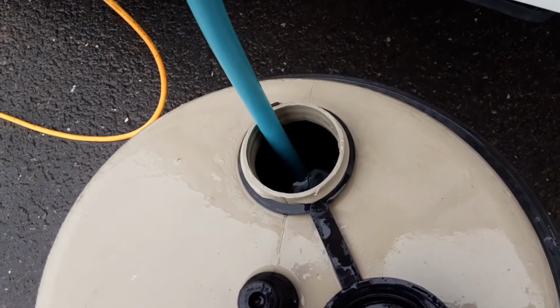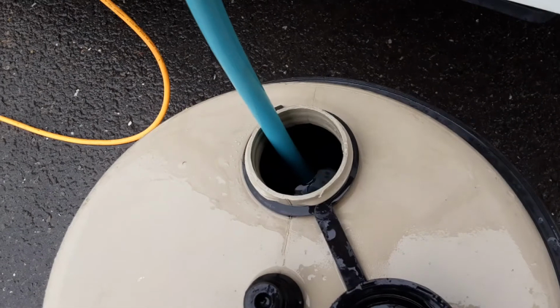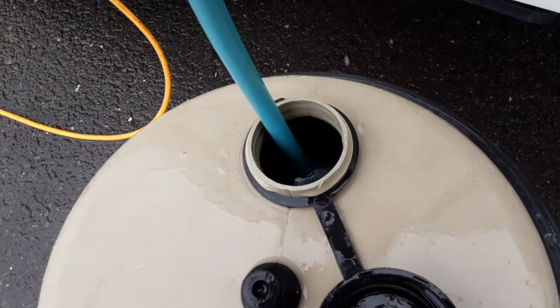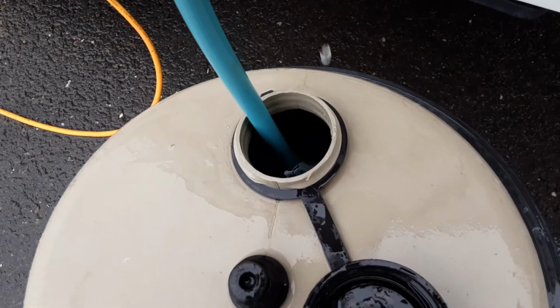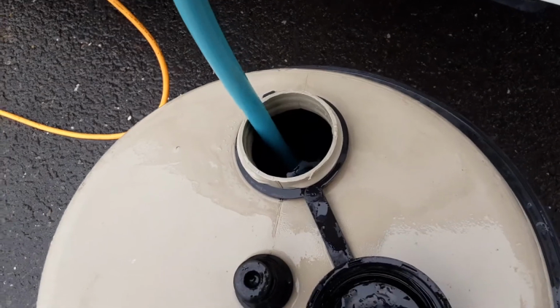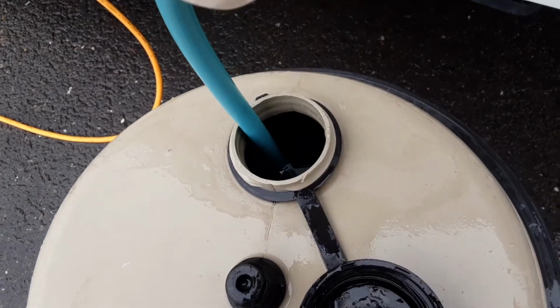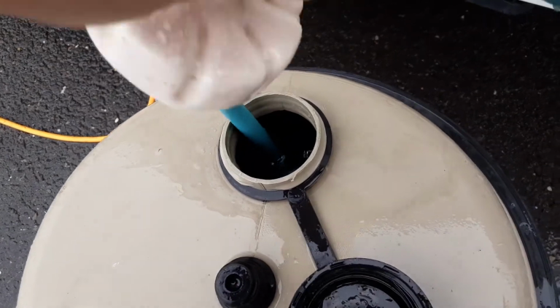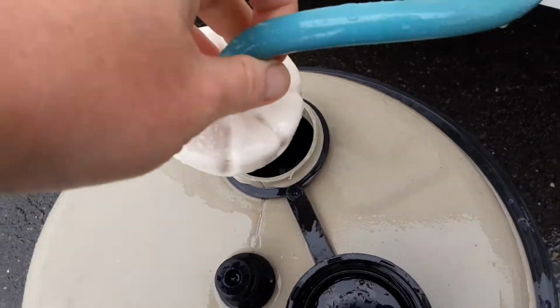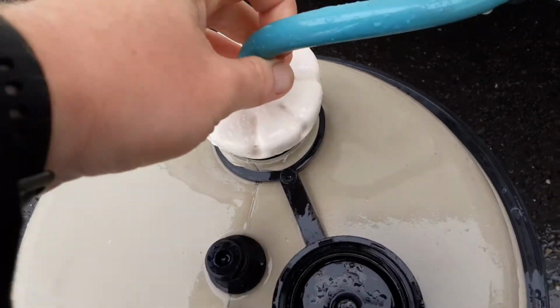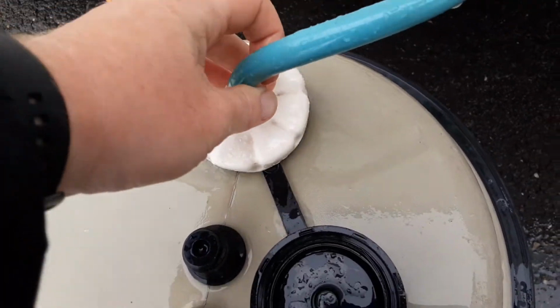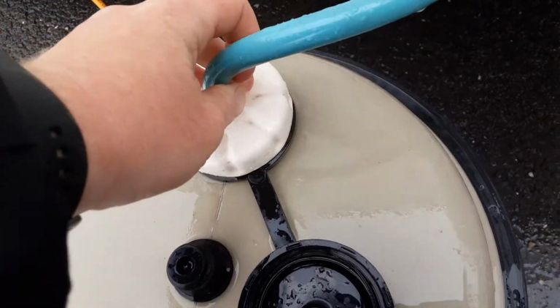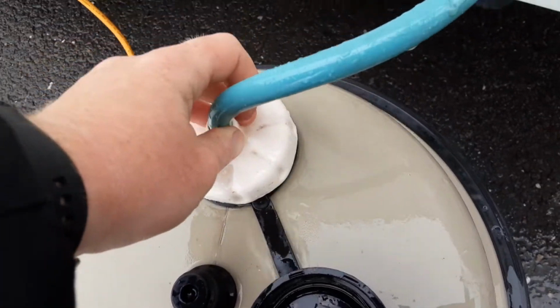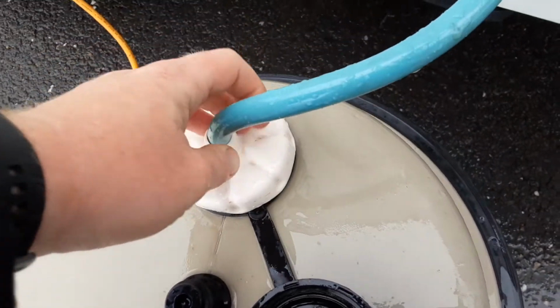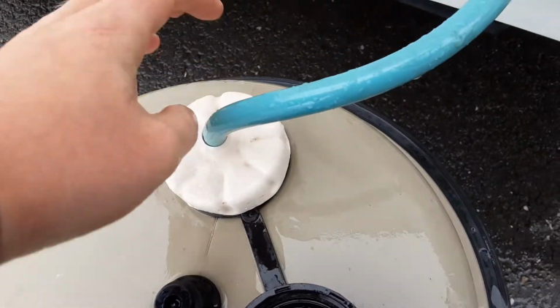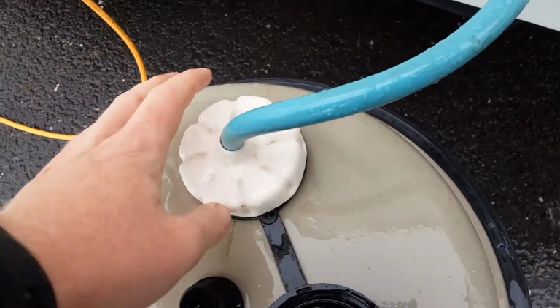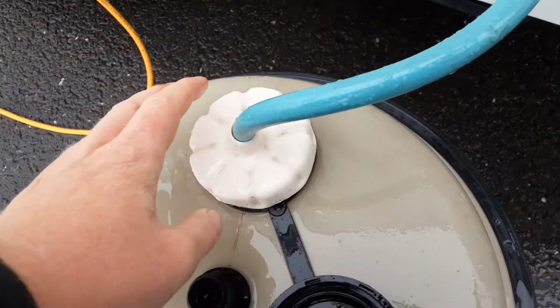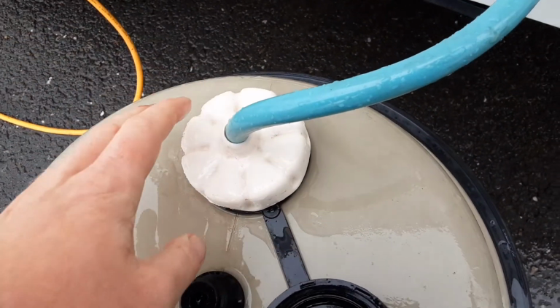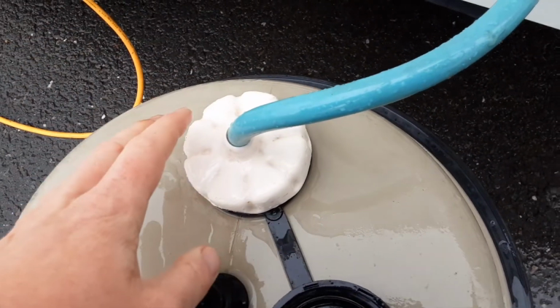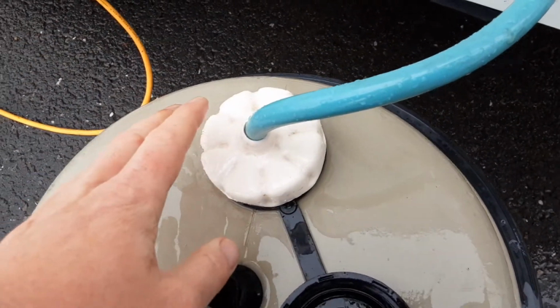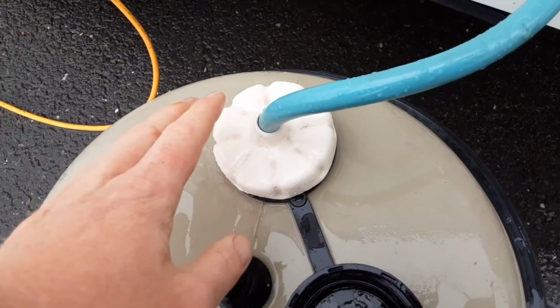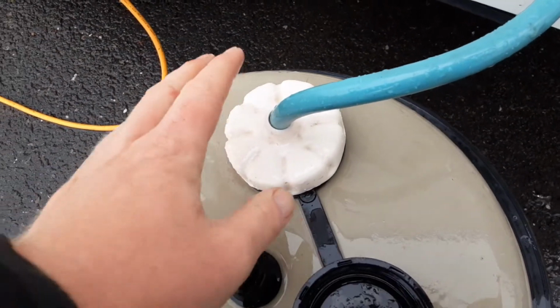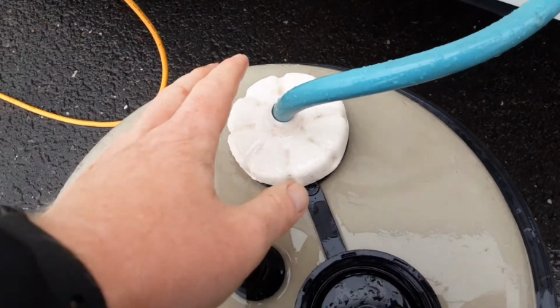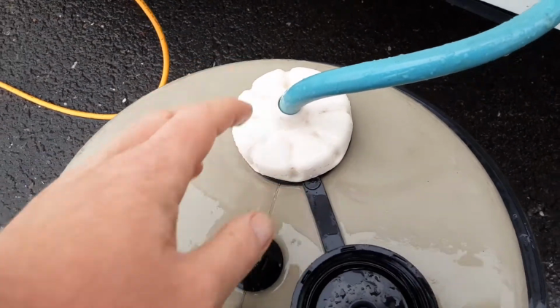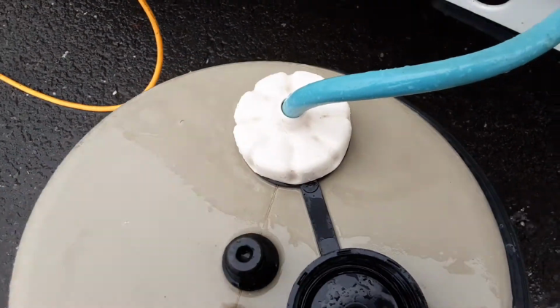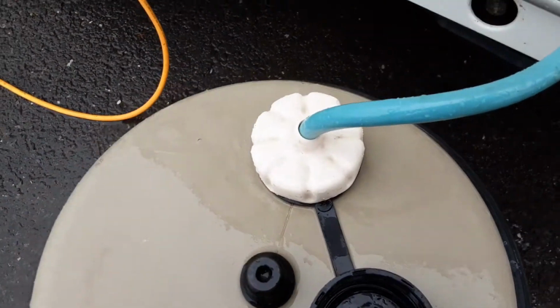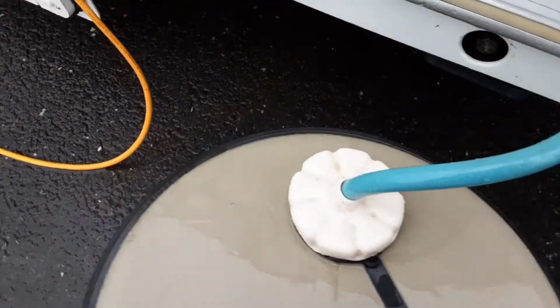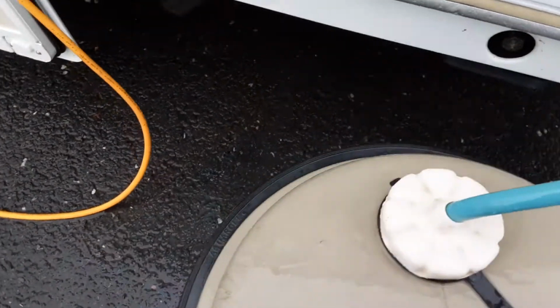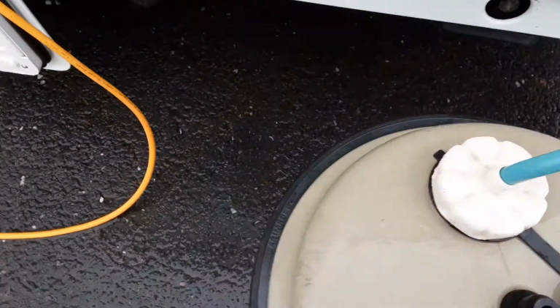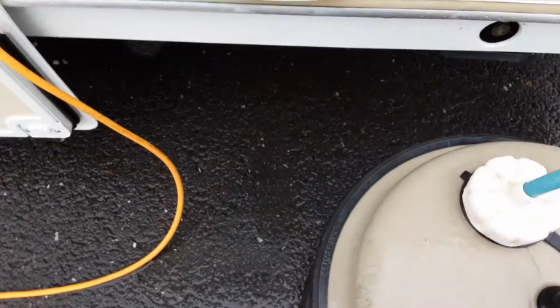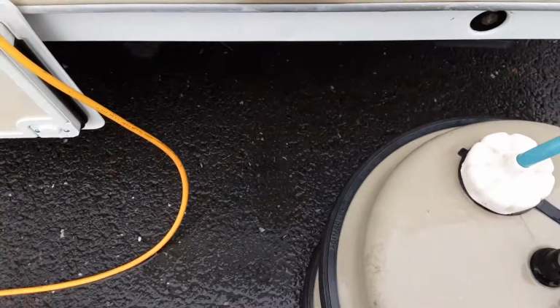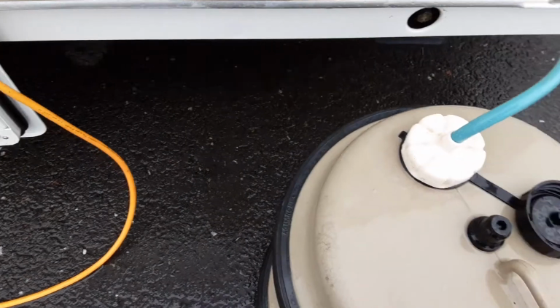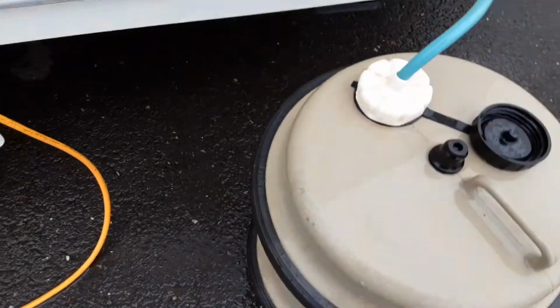You've then got your pipework that drops down inside the water roll, and that will need to be fully submerged for the water system to work properly.